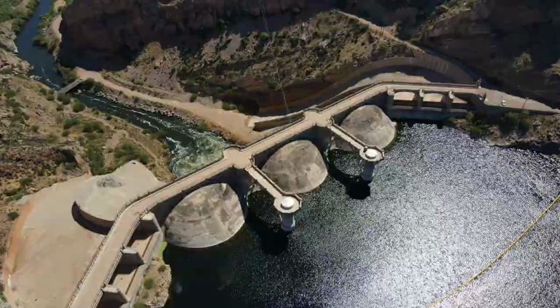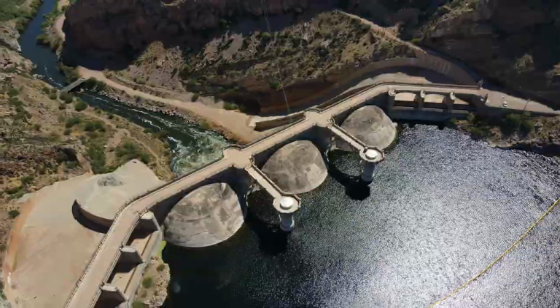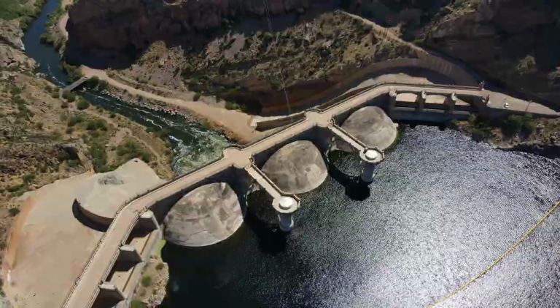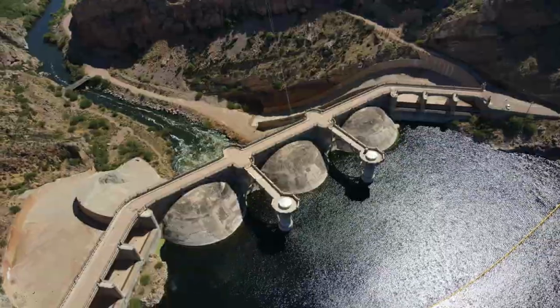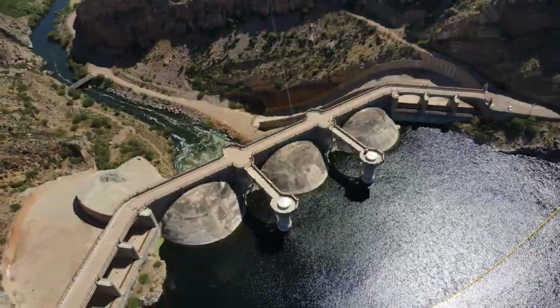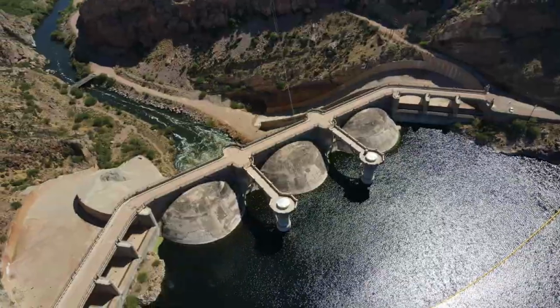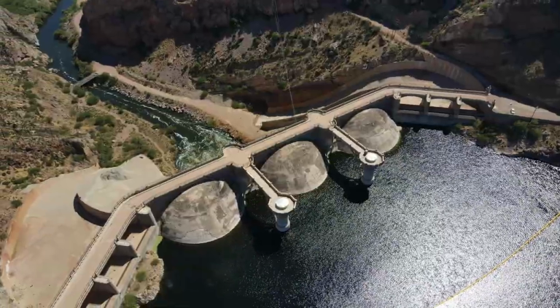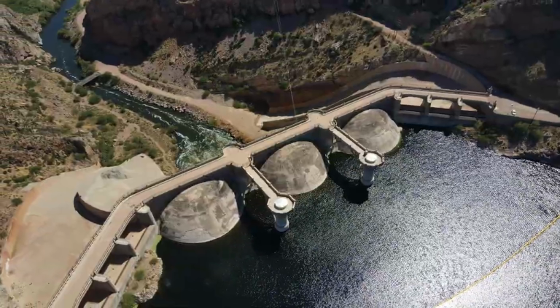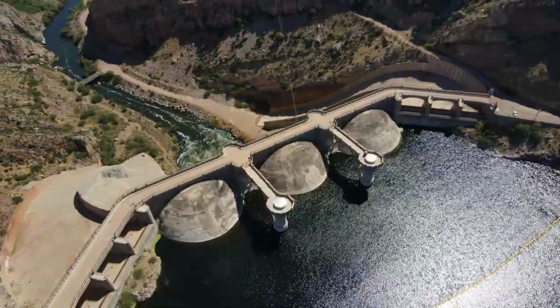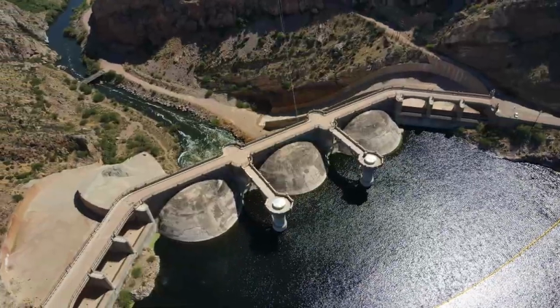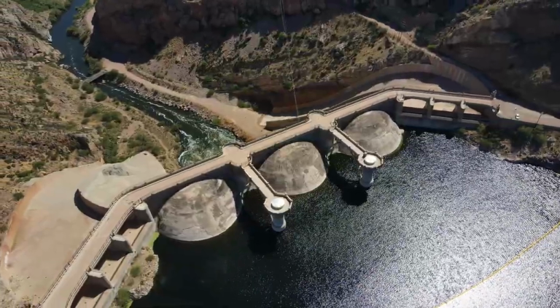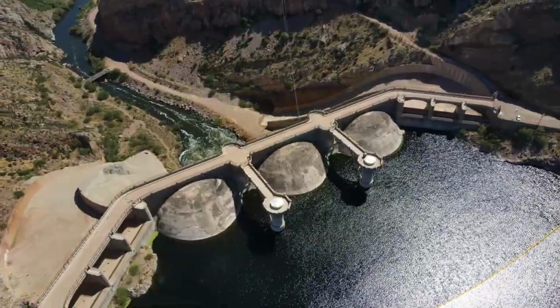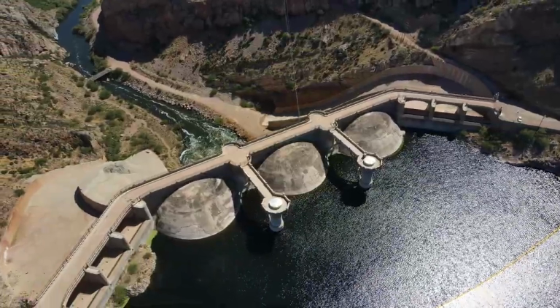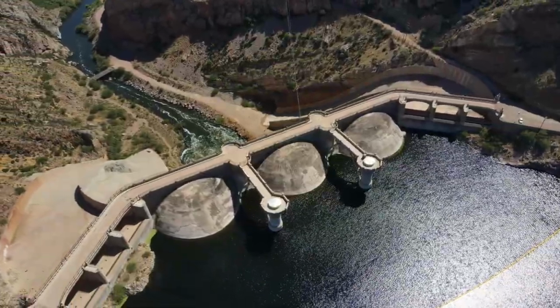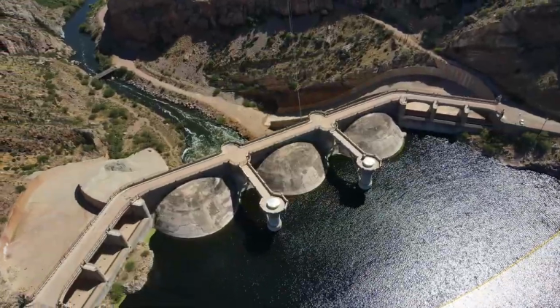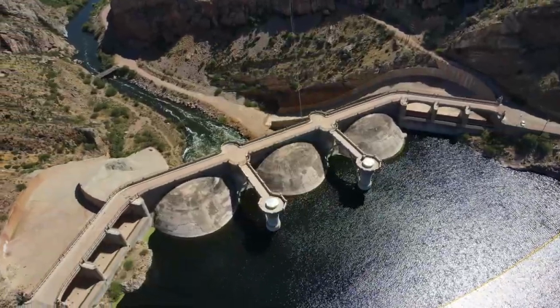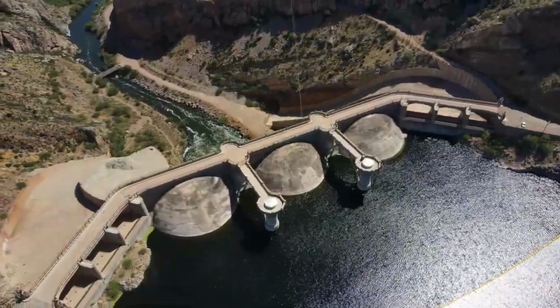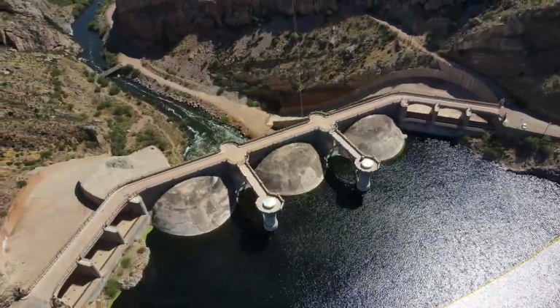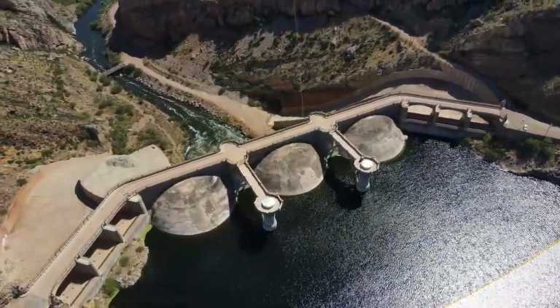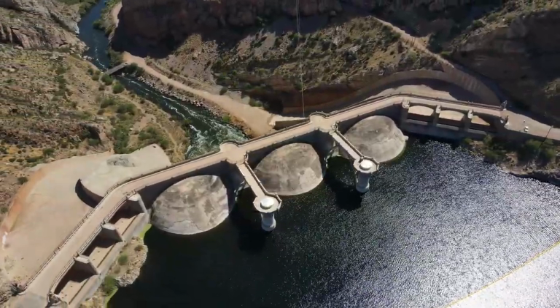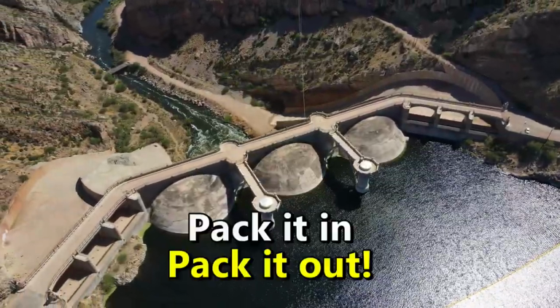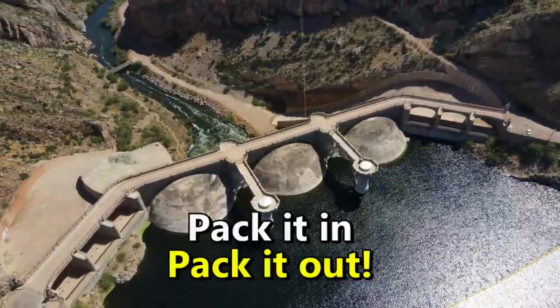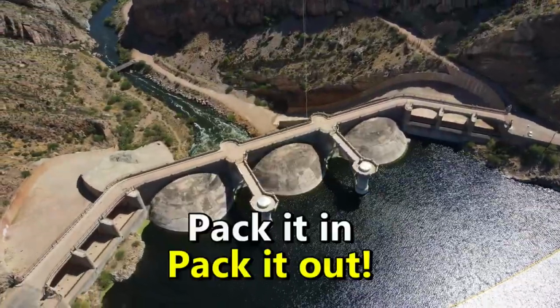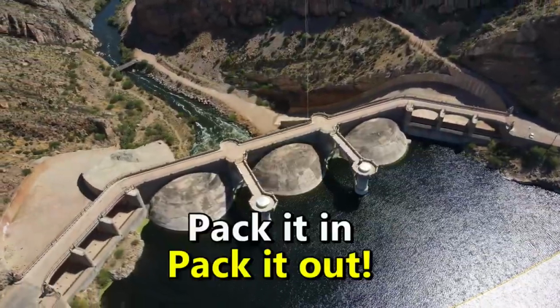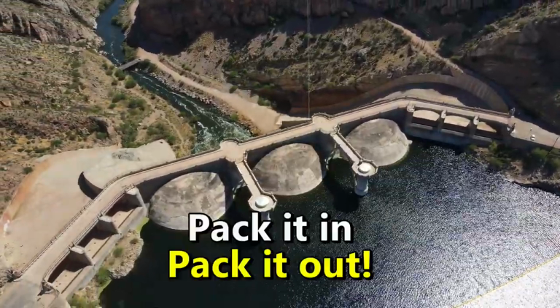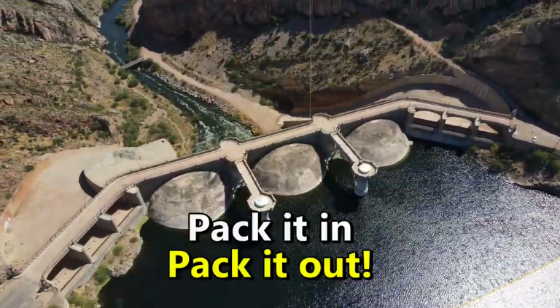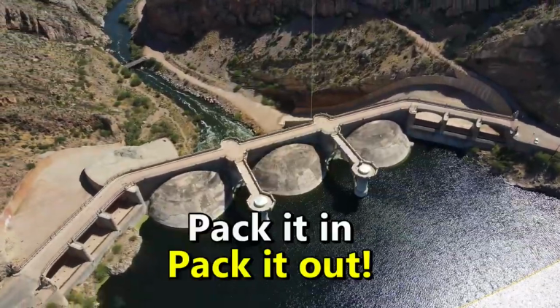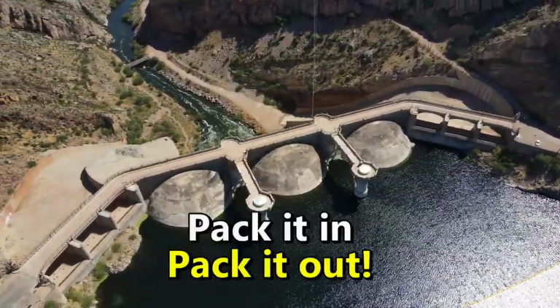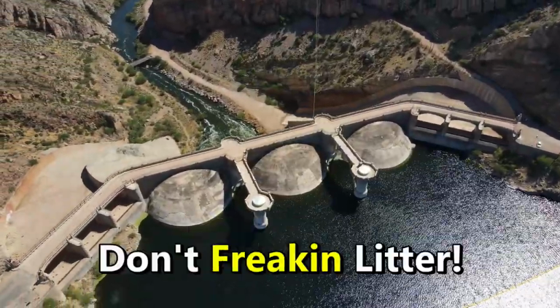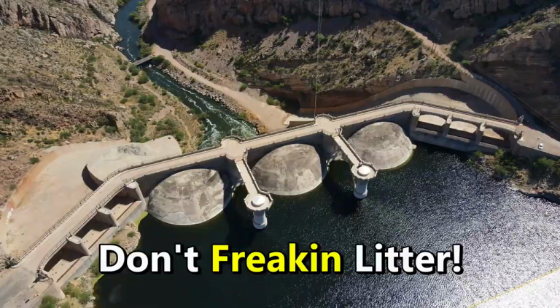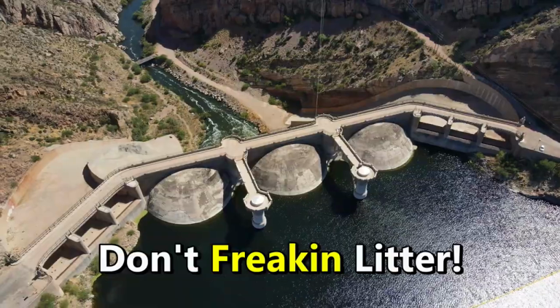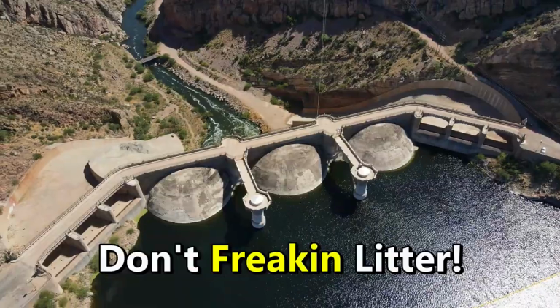The dam is on a reservation, so always be respectful. That means pack it in, pack it out. Don't litter.